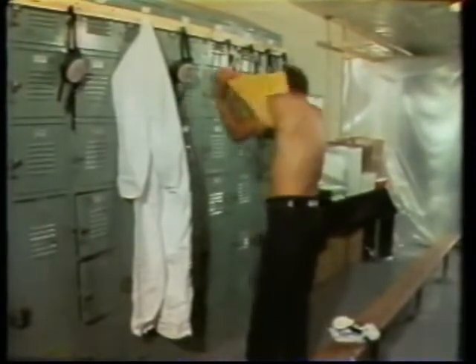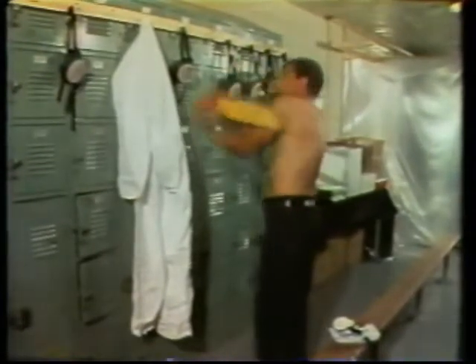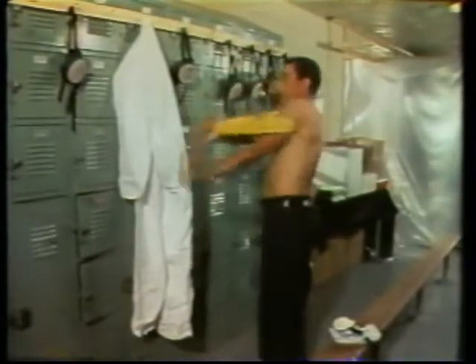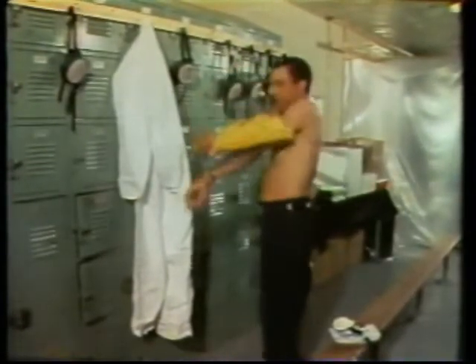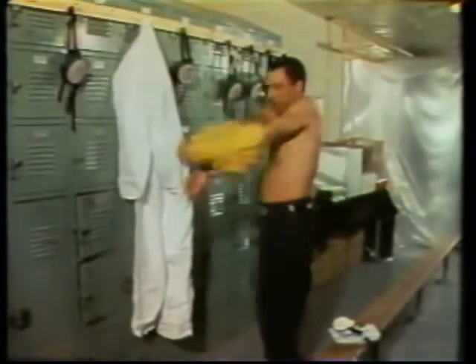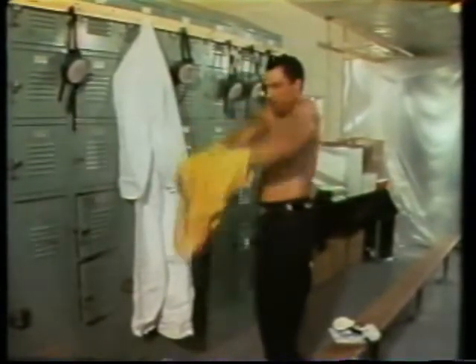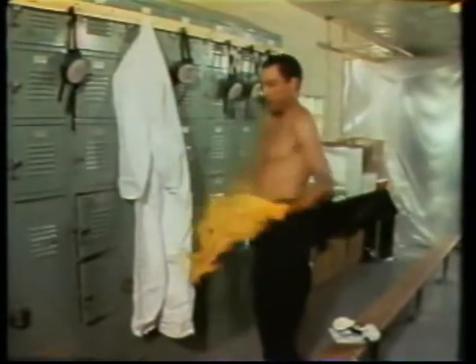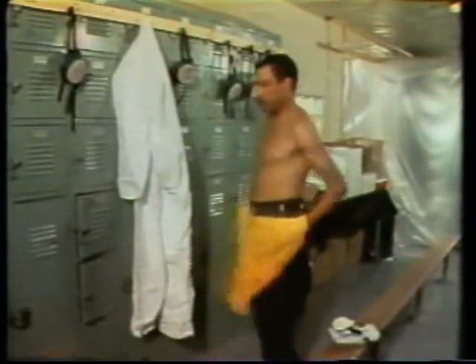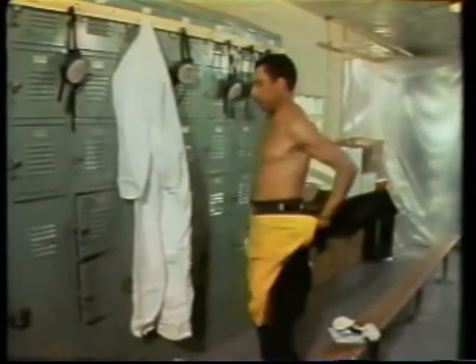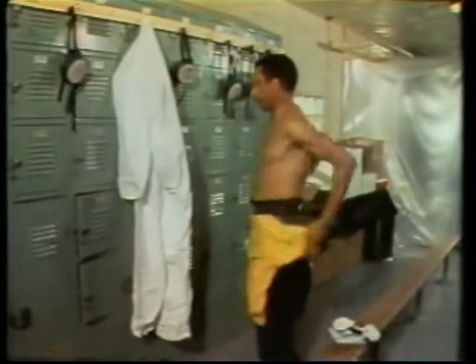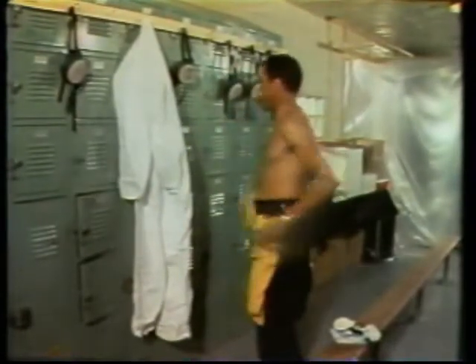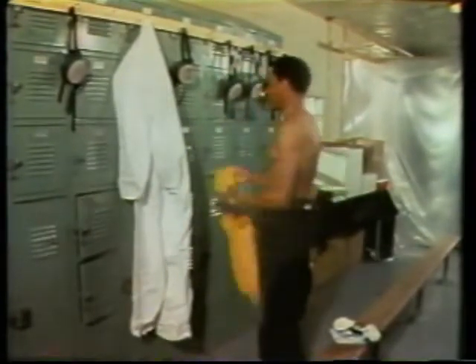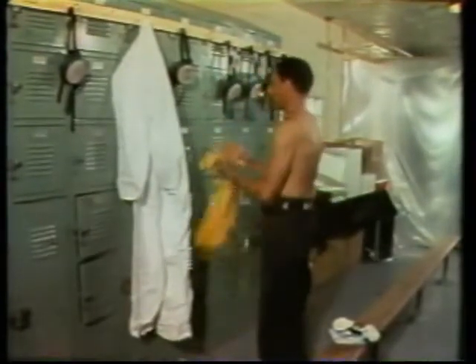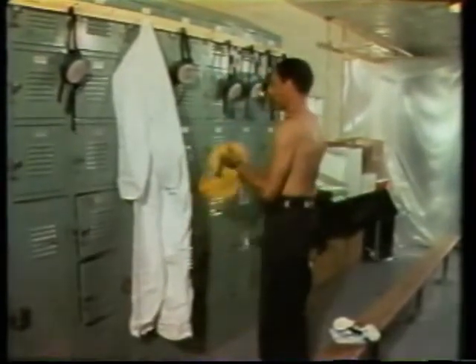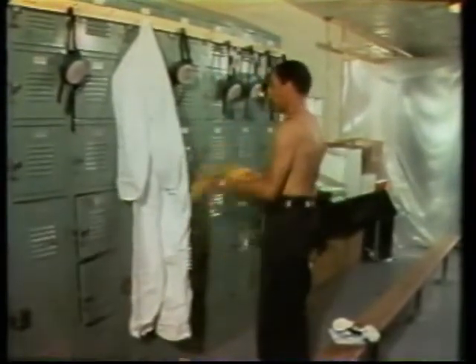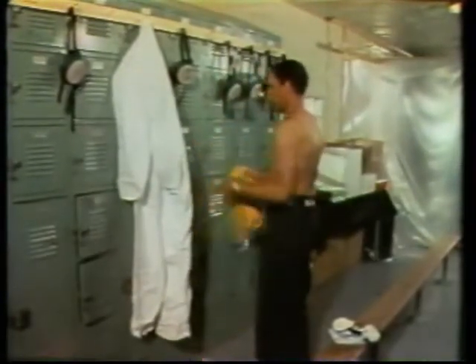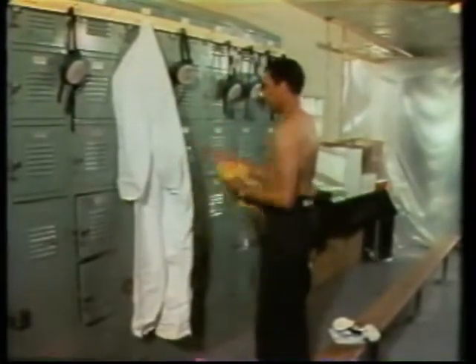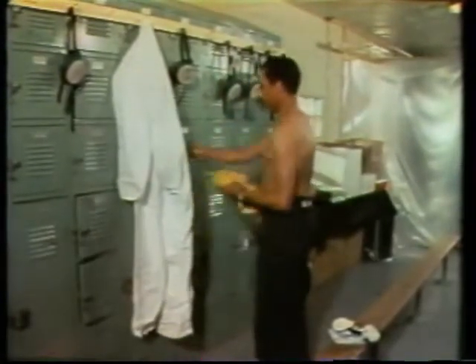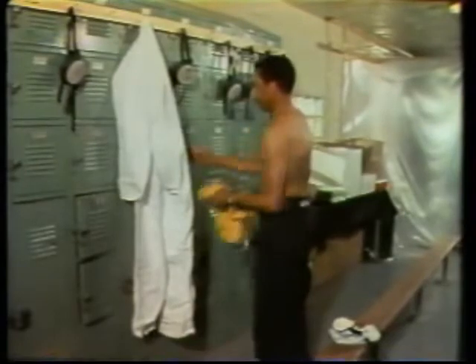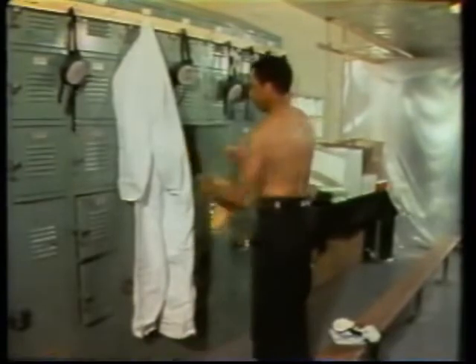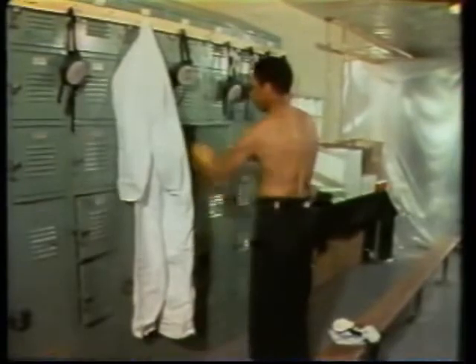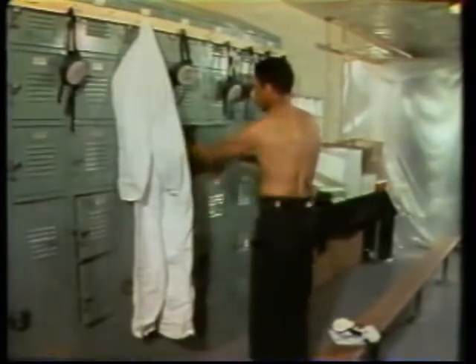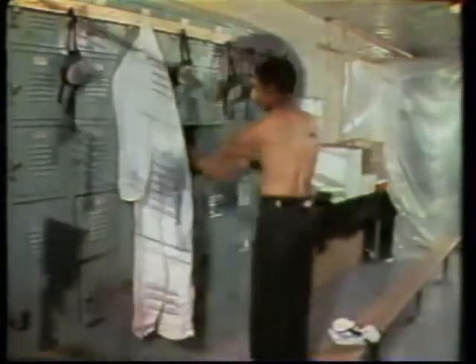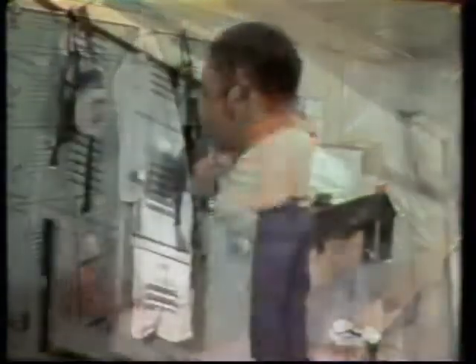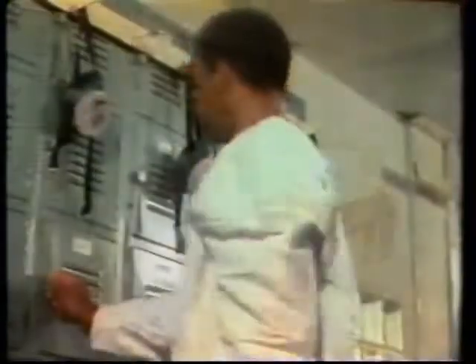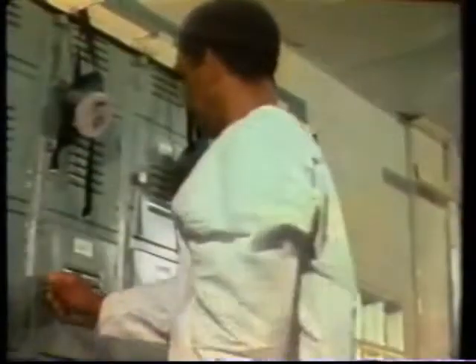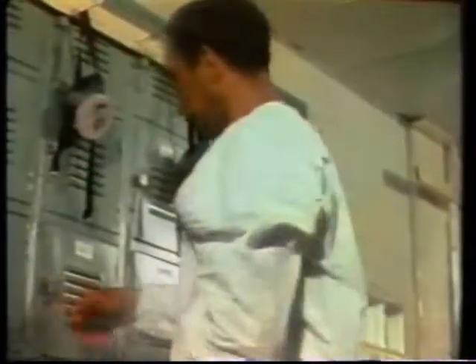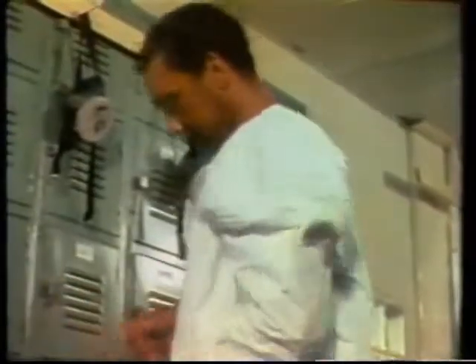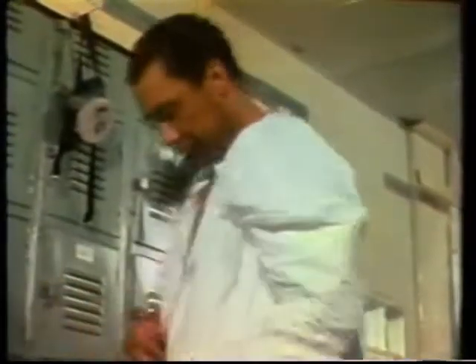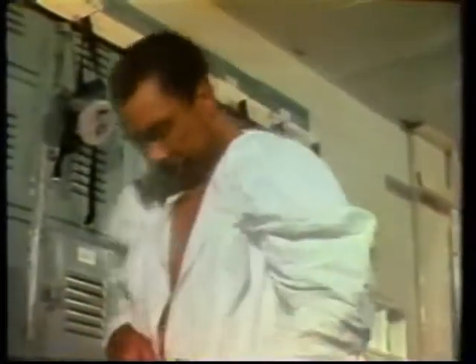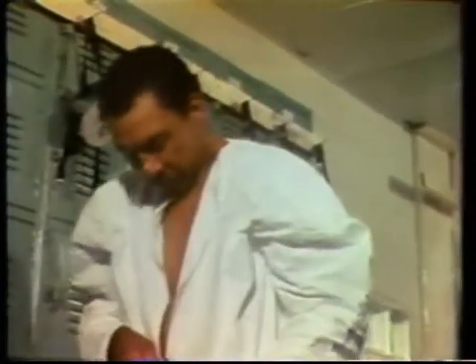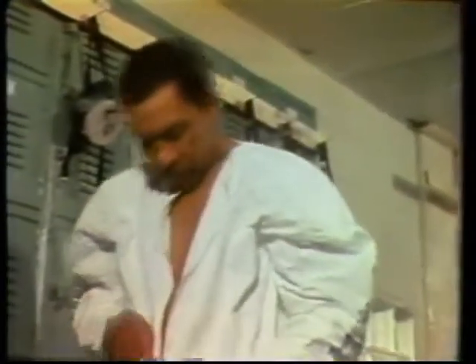He has his cup of coffee, goes in, strips — takes all of his clothing off. He puts a suit on.